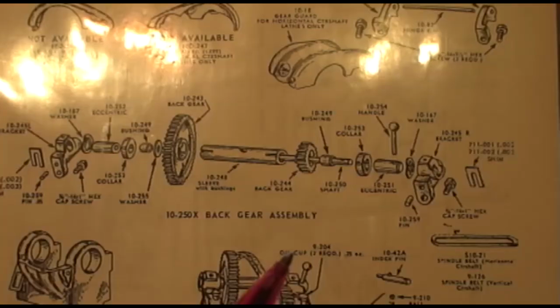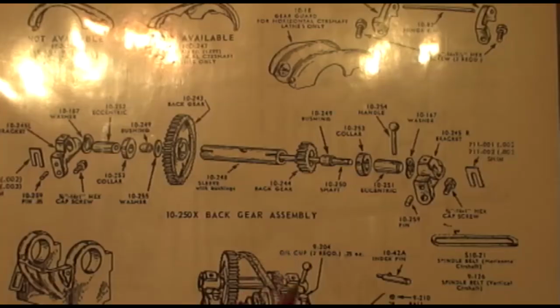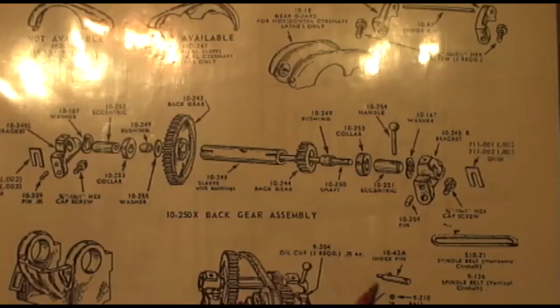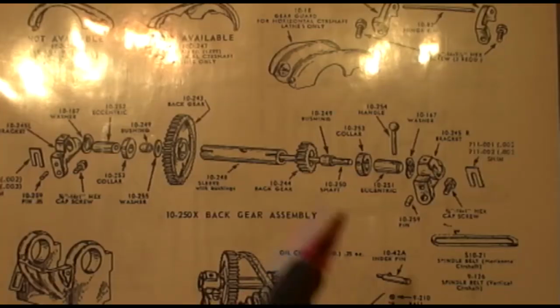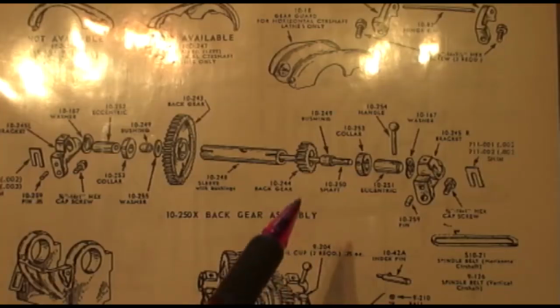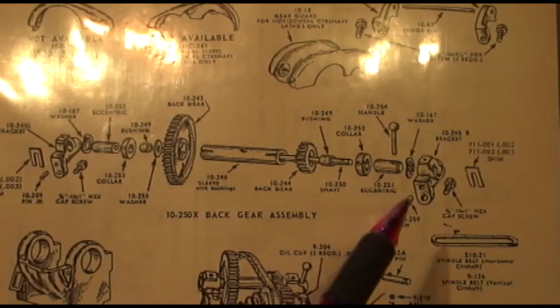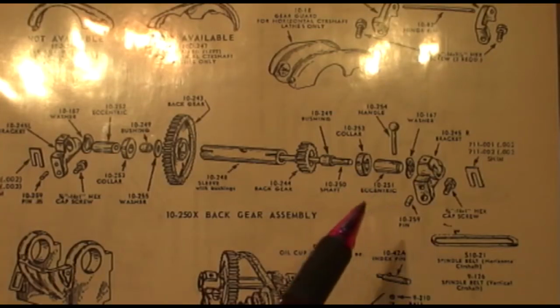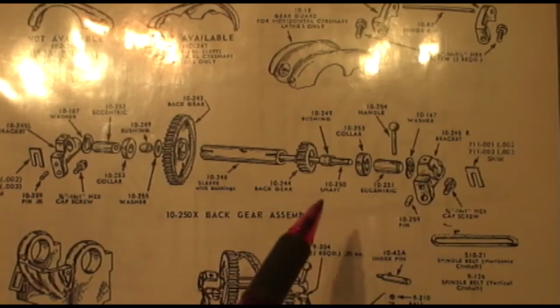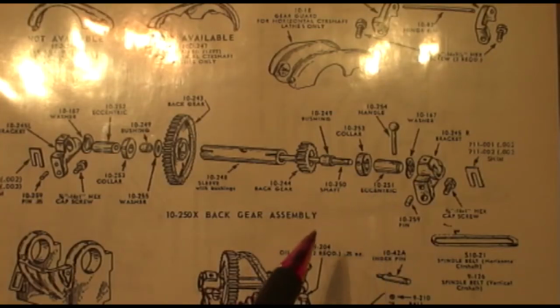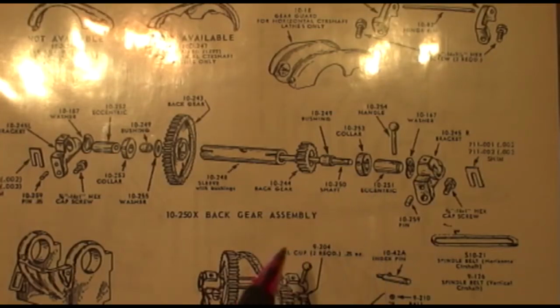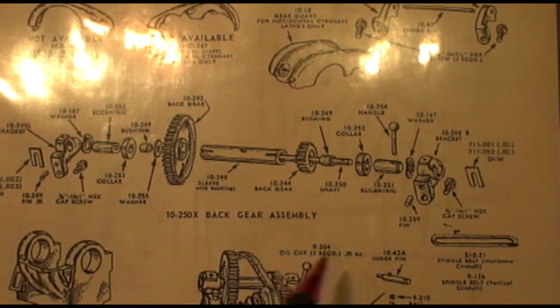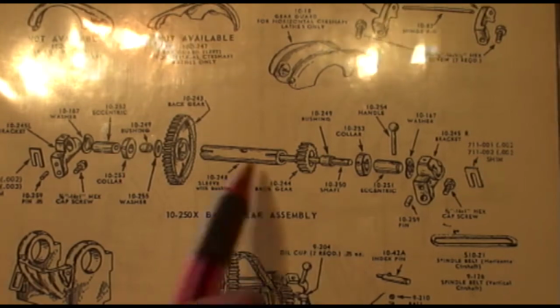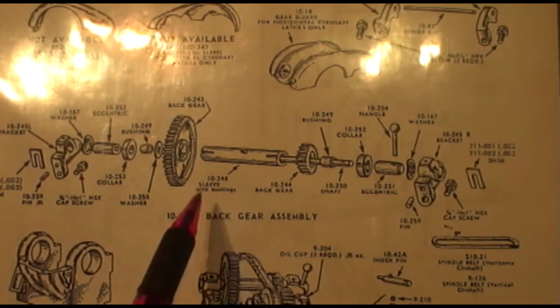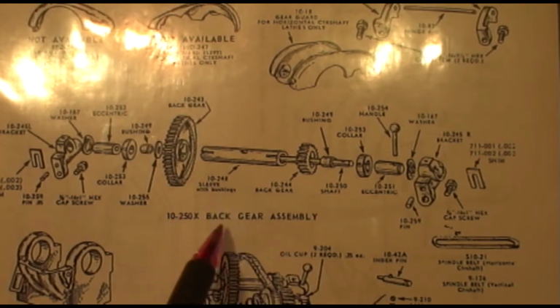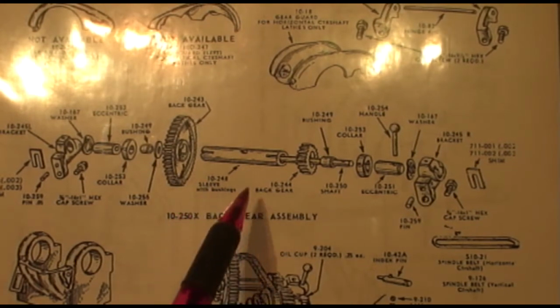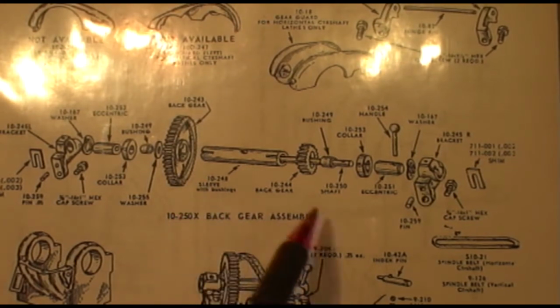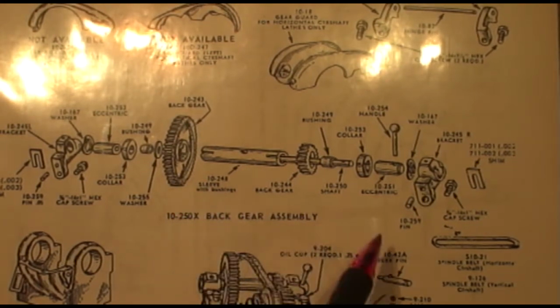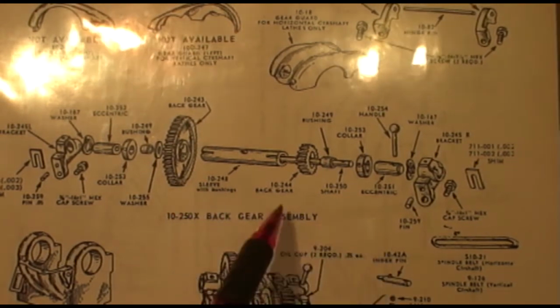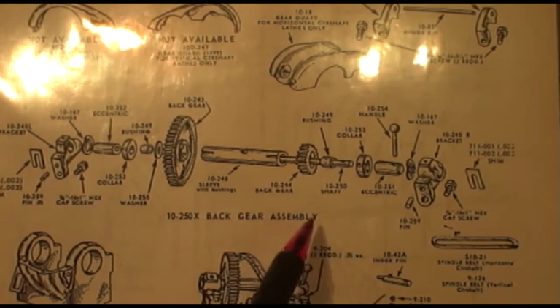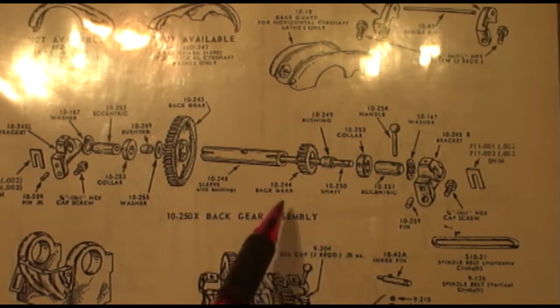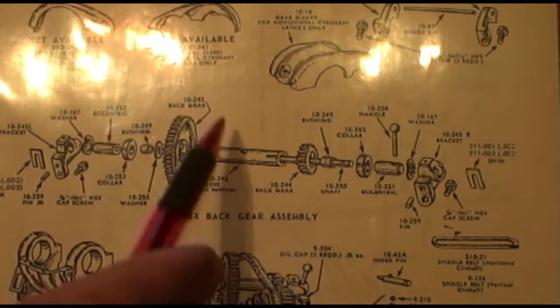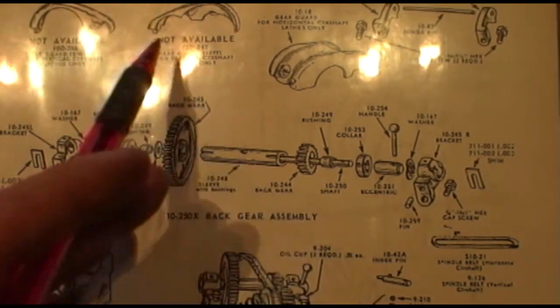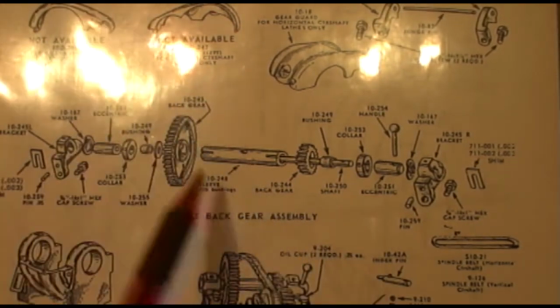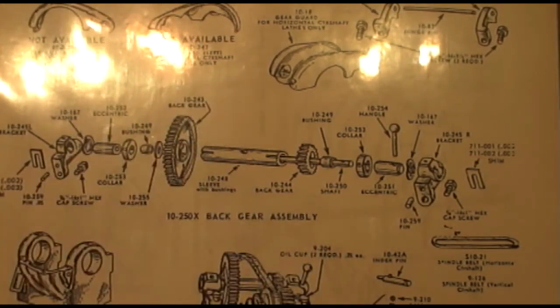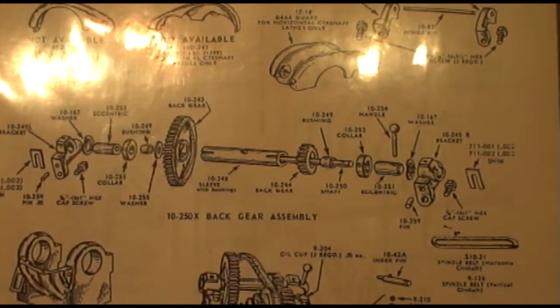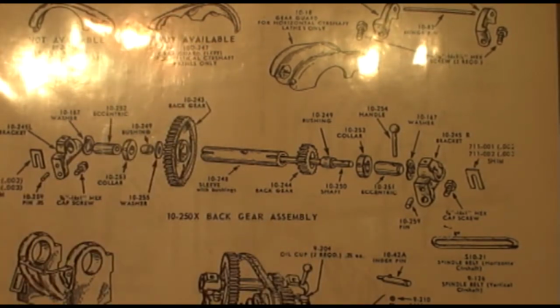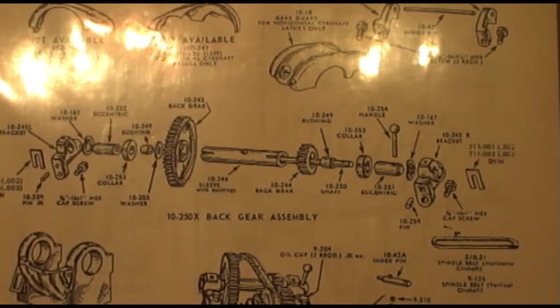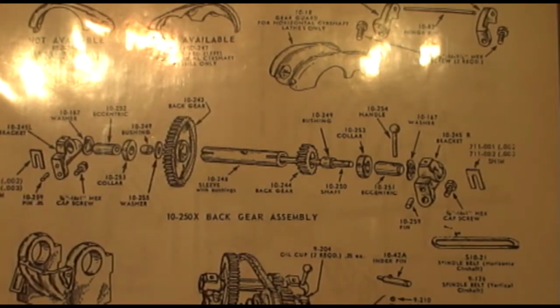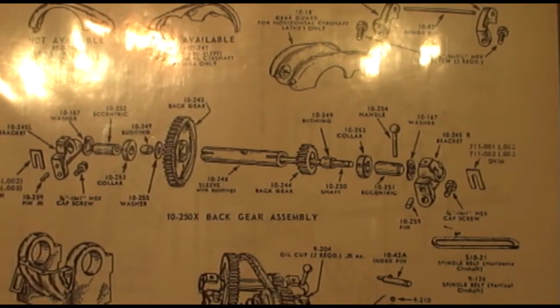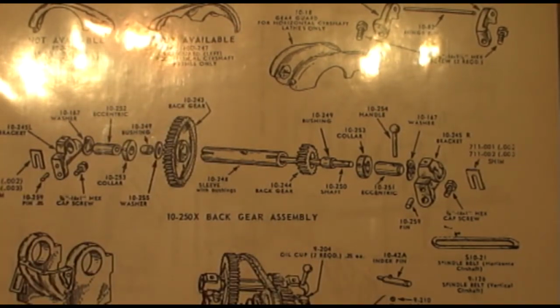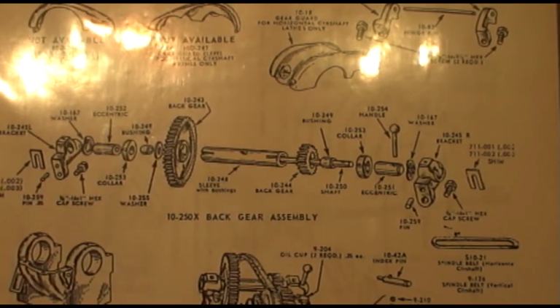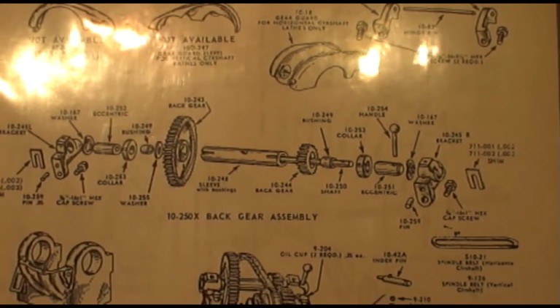In the office now, we're taking a look at the exploded diagram and parts list for the Atlas lathe.